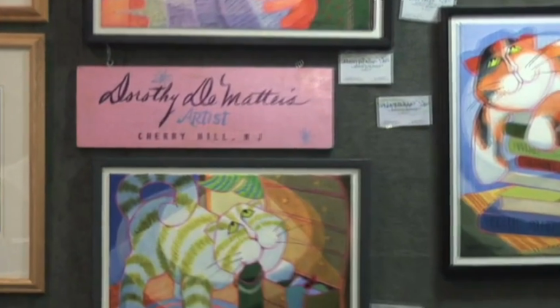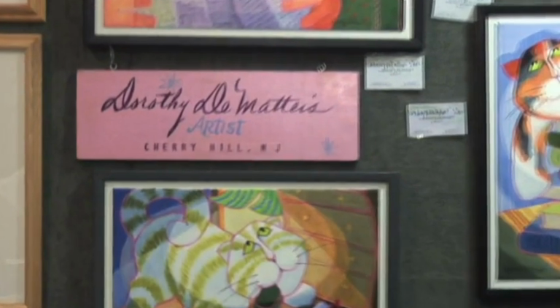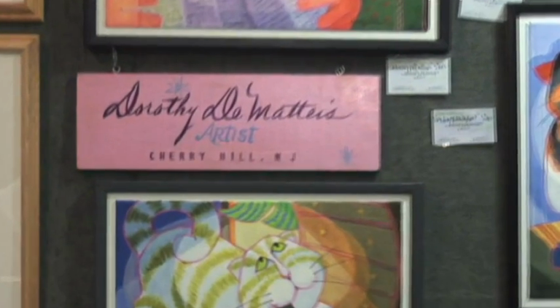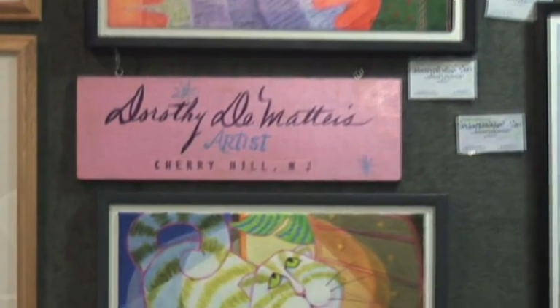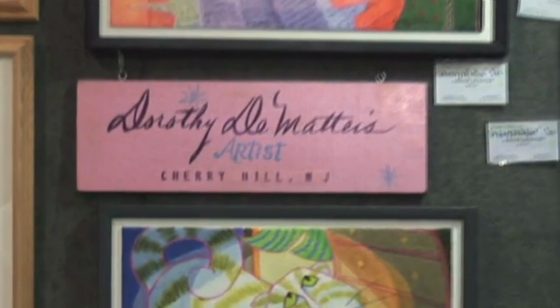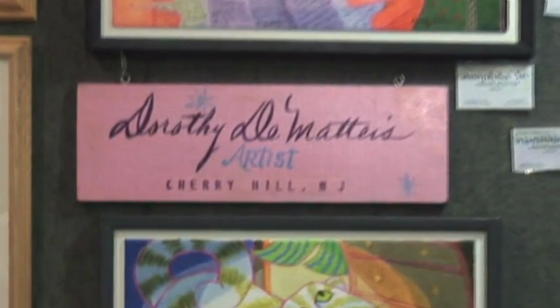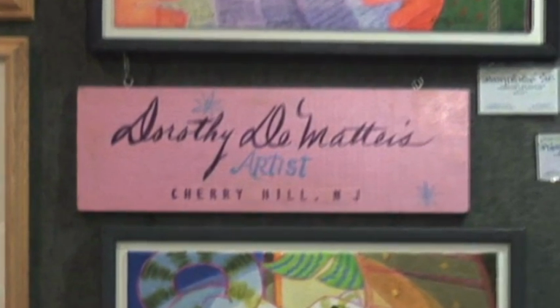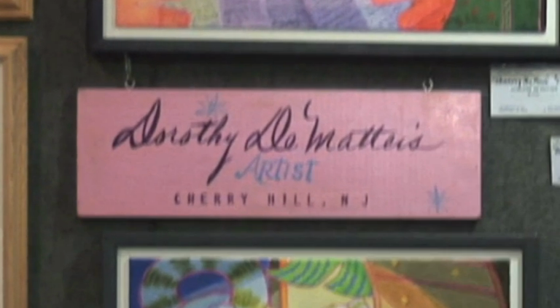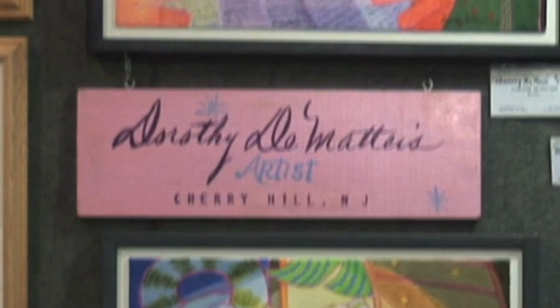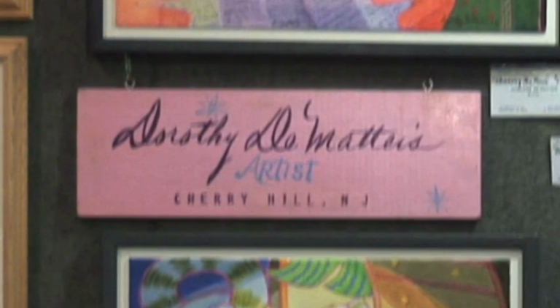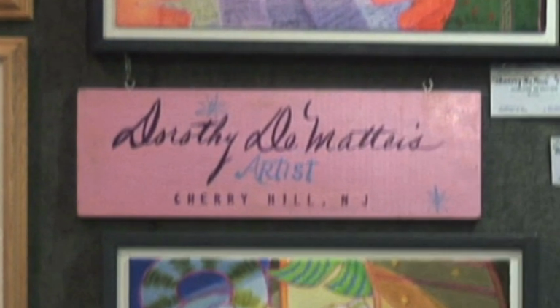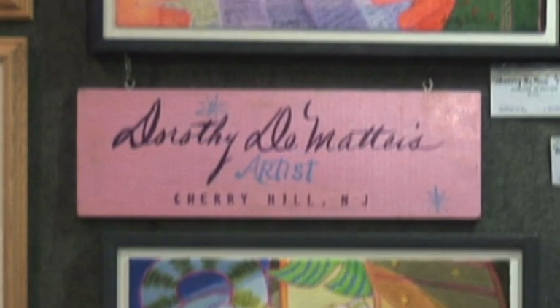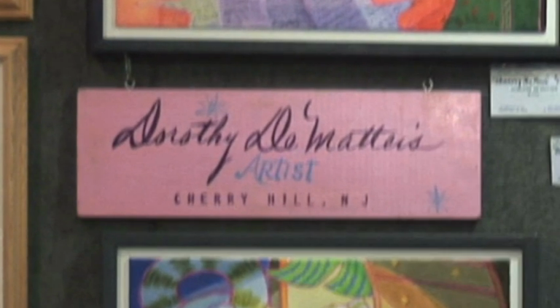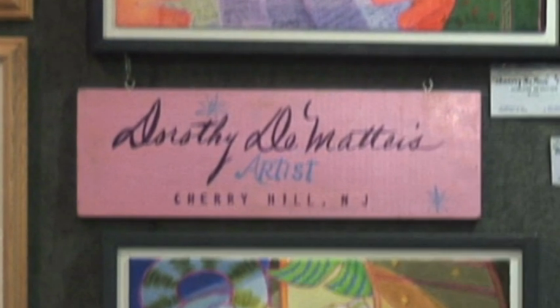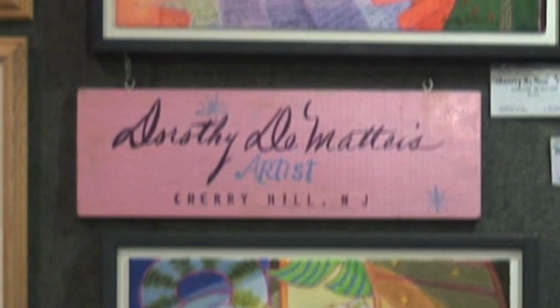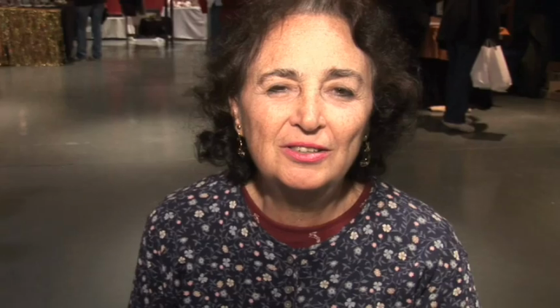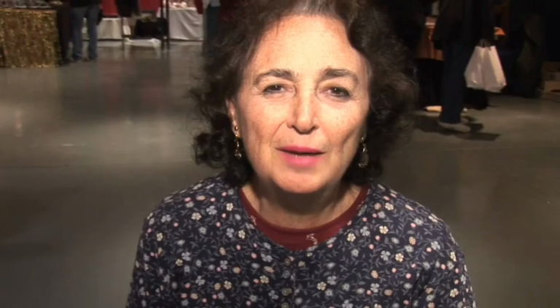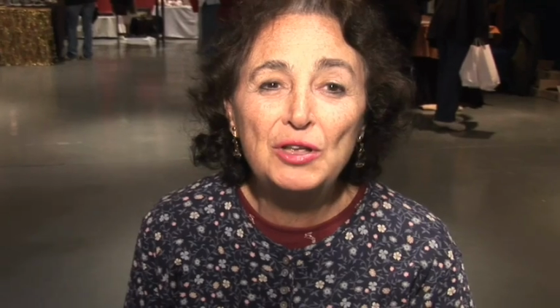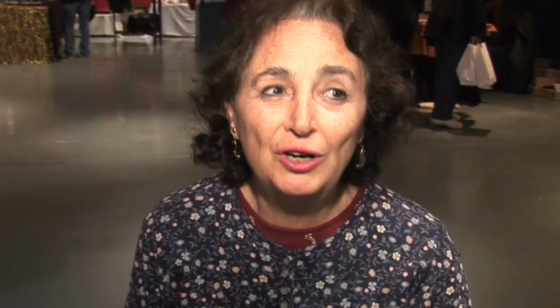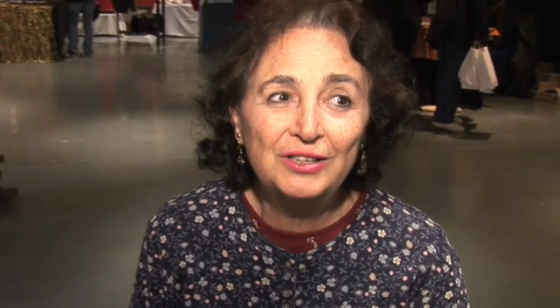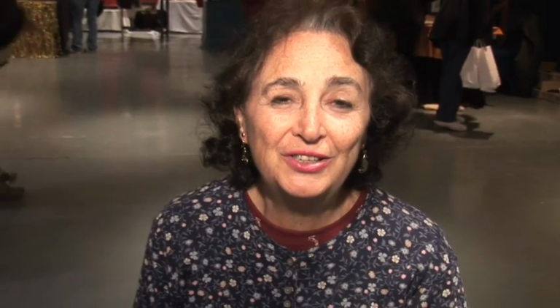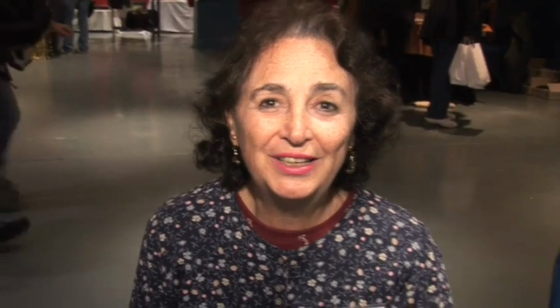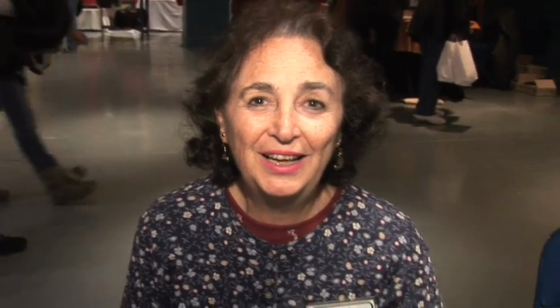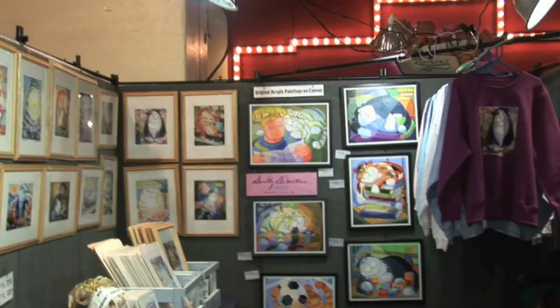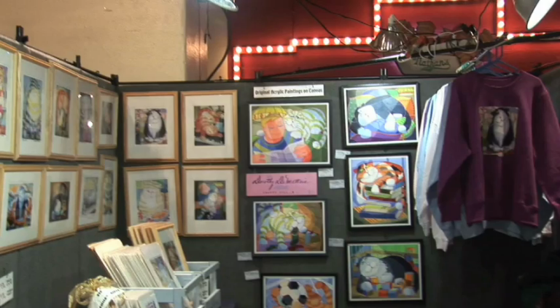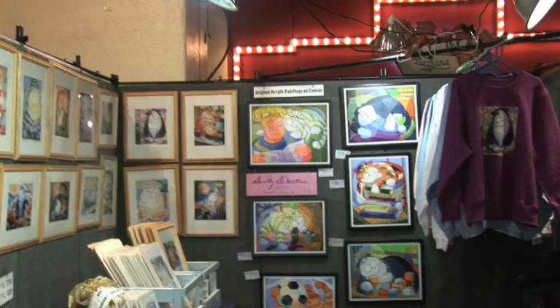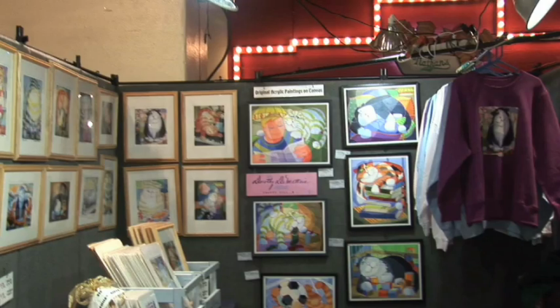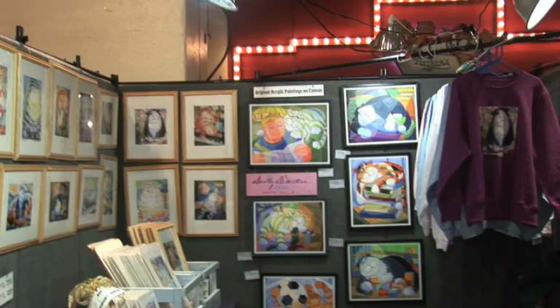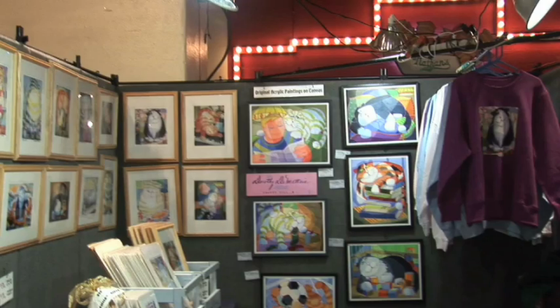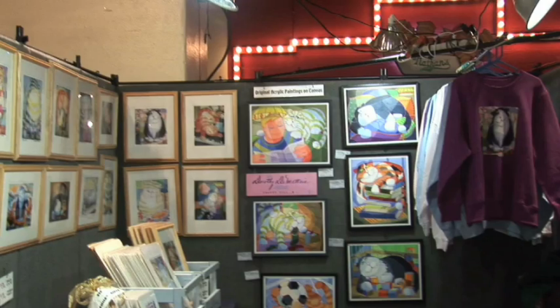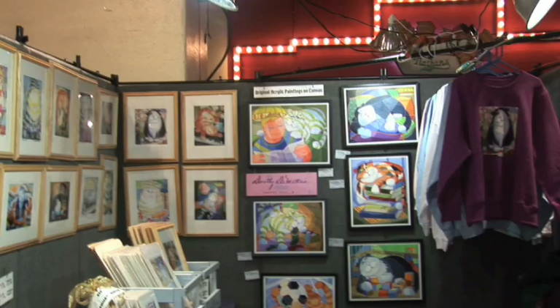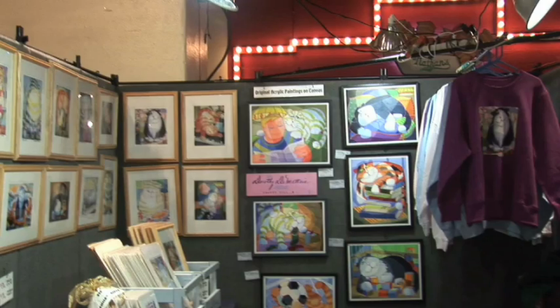Dorothy DeMatteis, I'm the artist, and my paintings are acrylic.